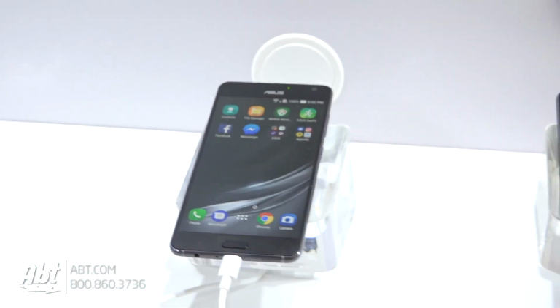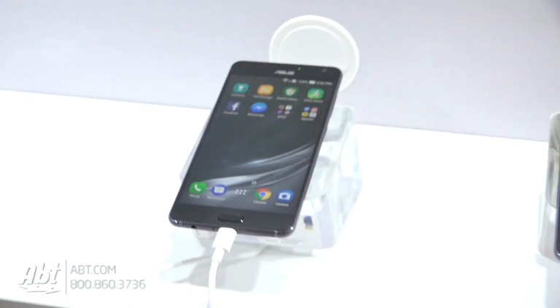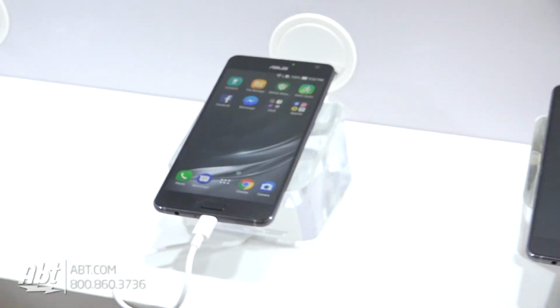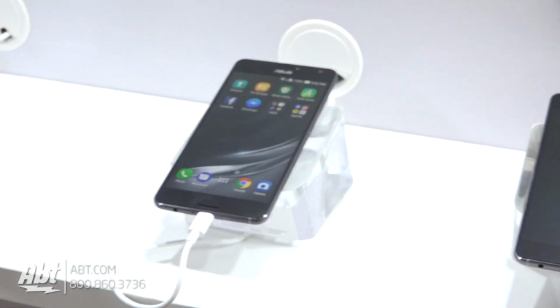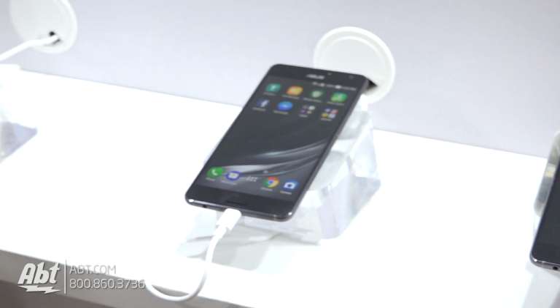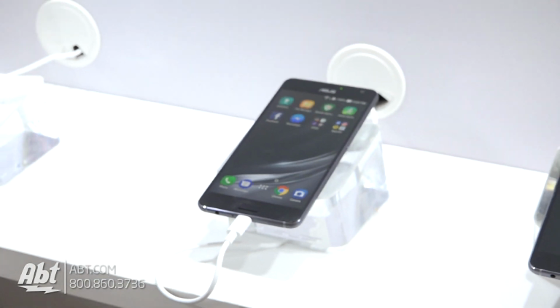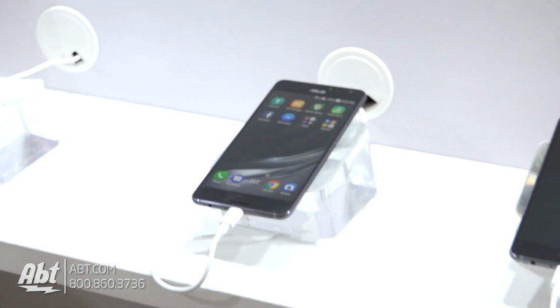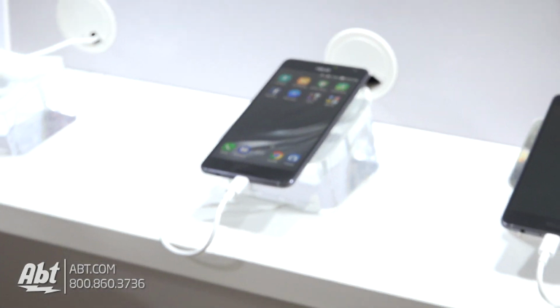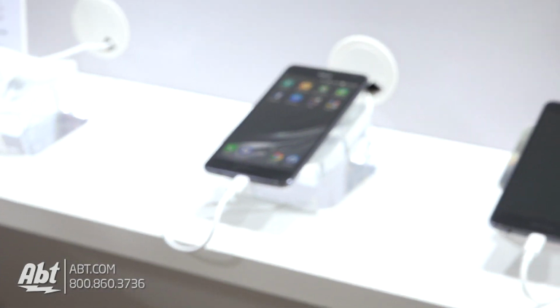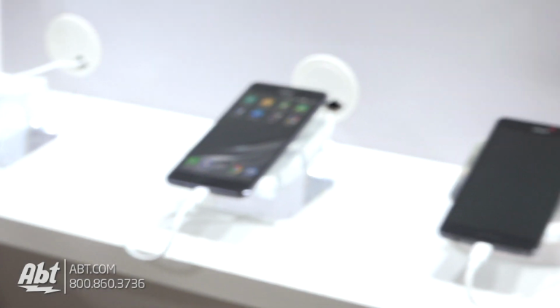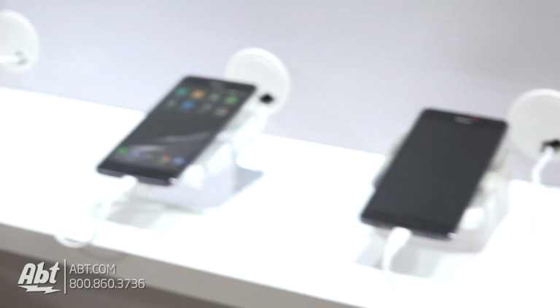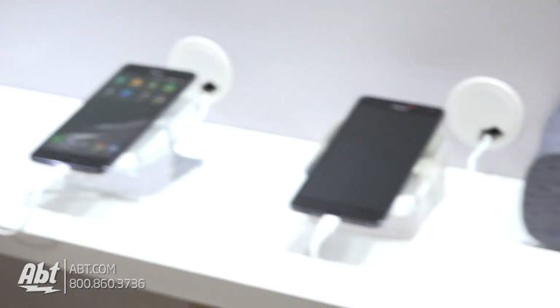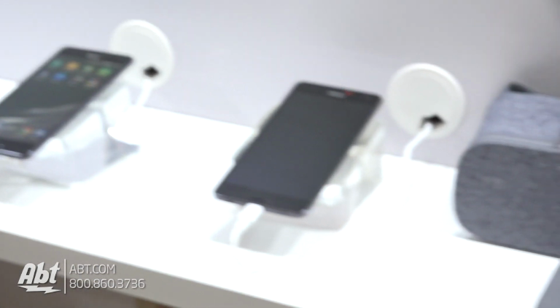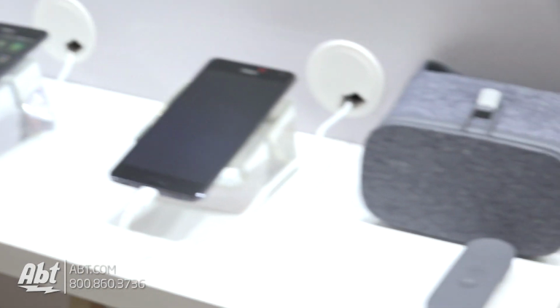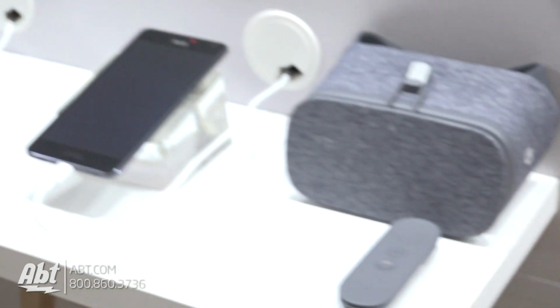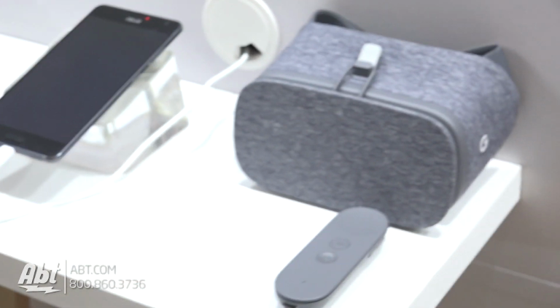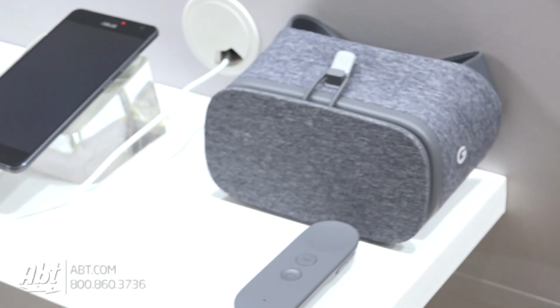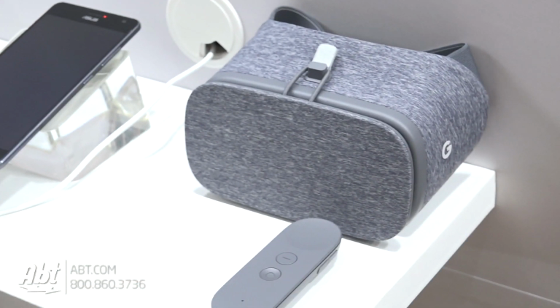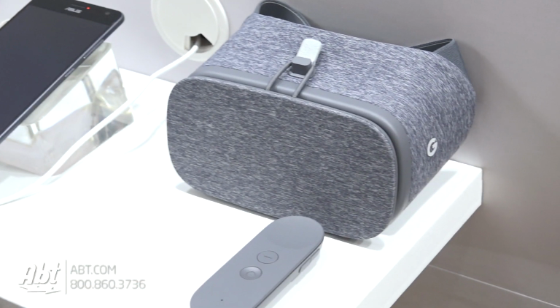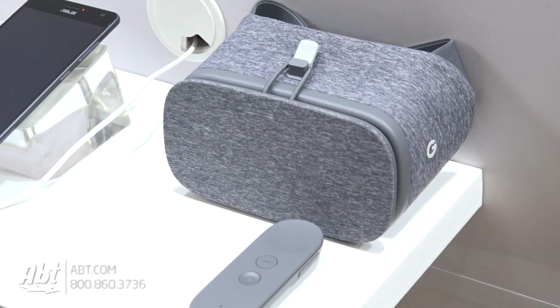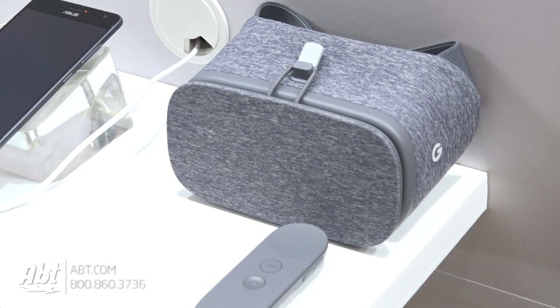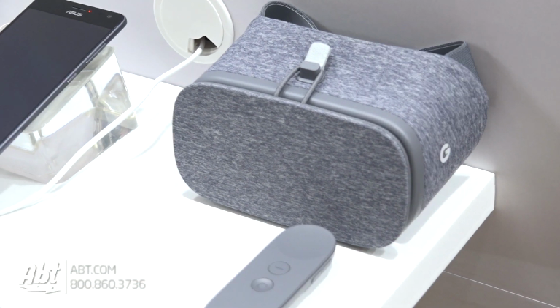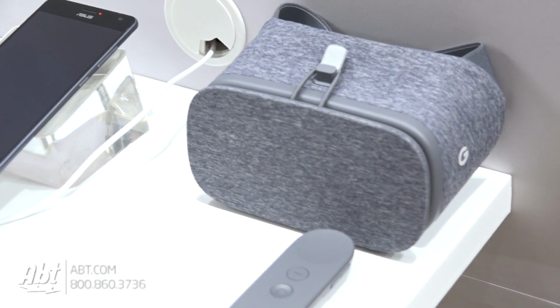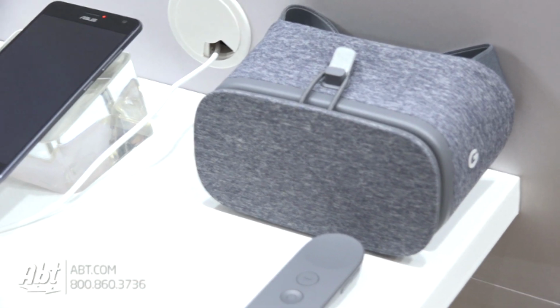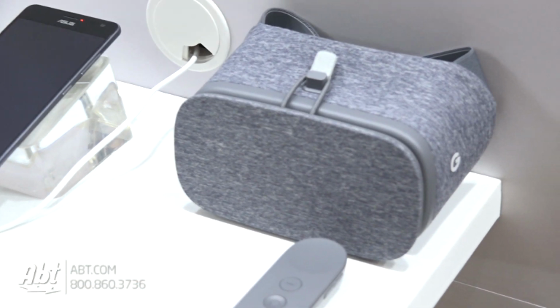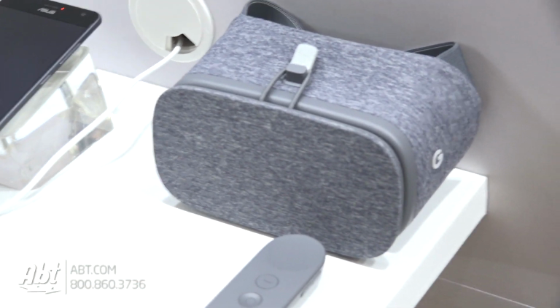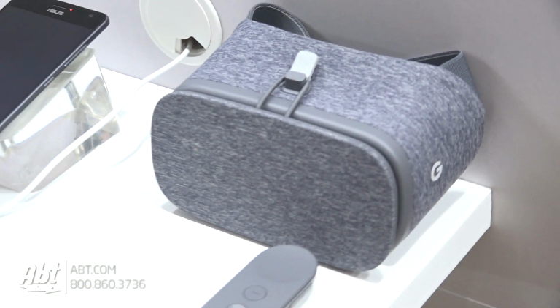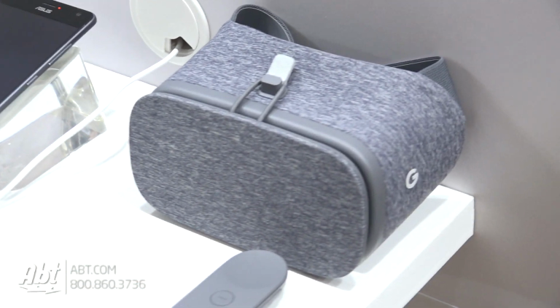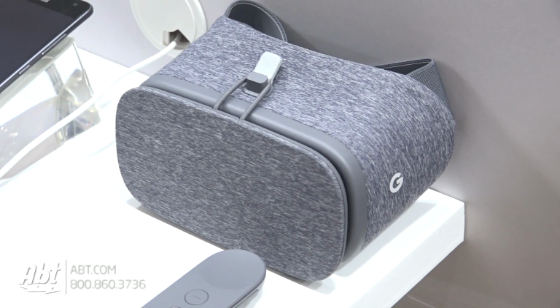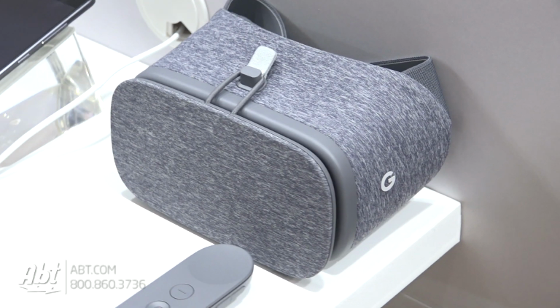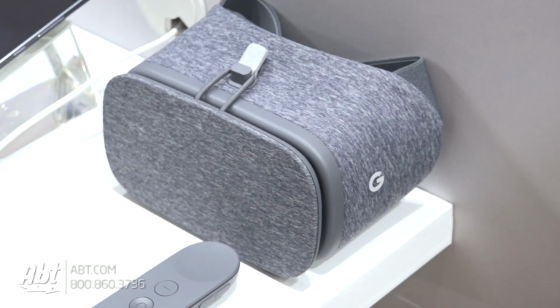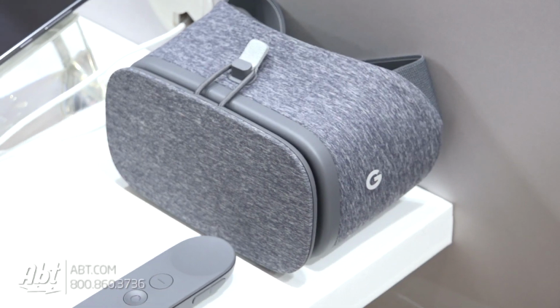And then with virtual reality, you put this into one of the Daydream viewer headsets and you can replace the entire reality around you with something completely different.